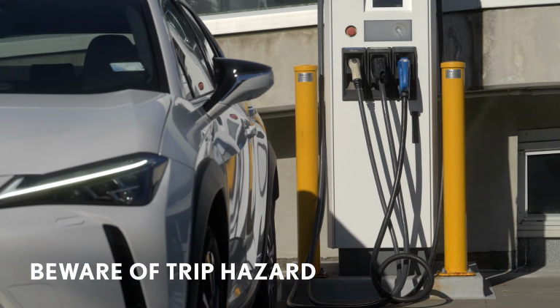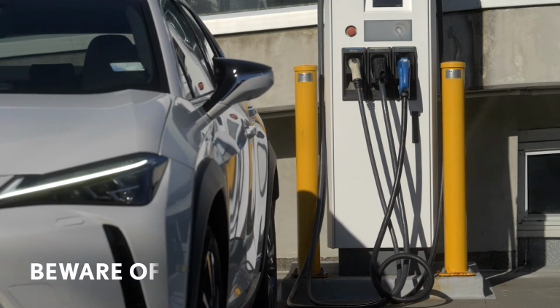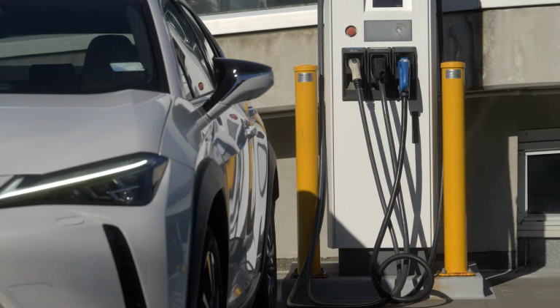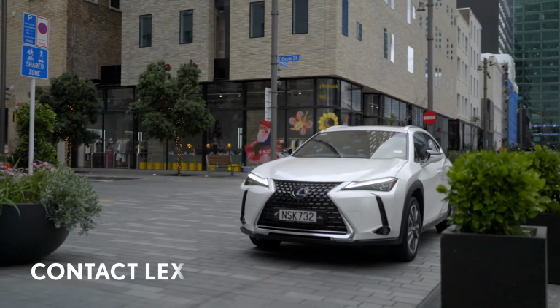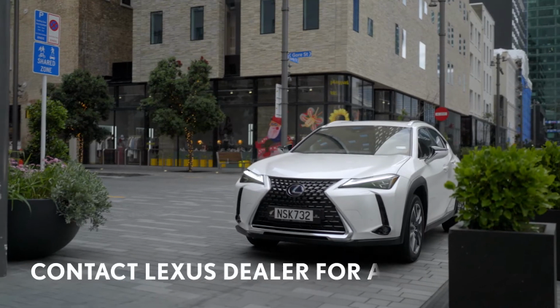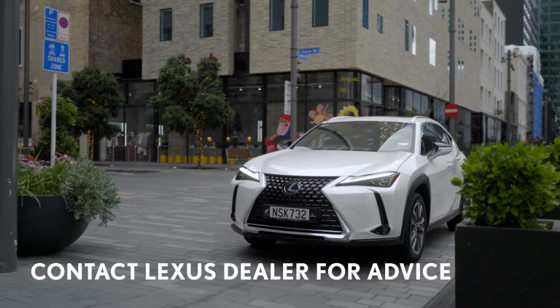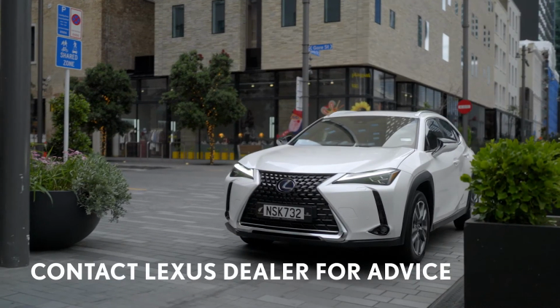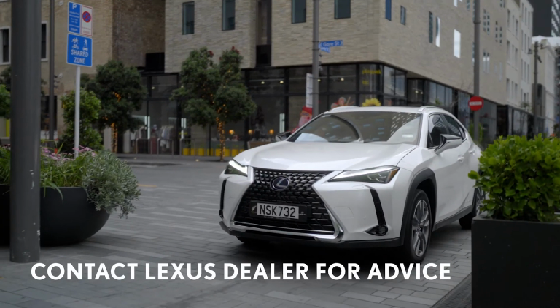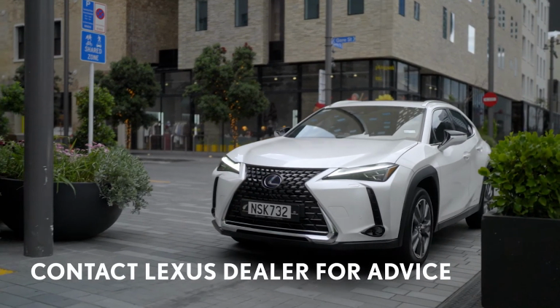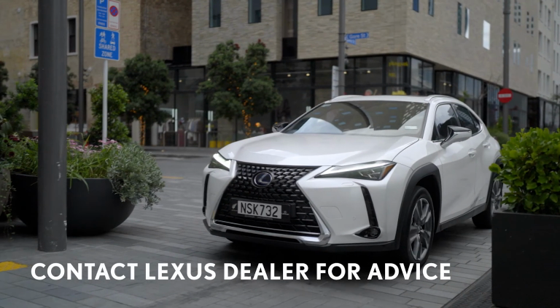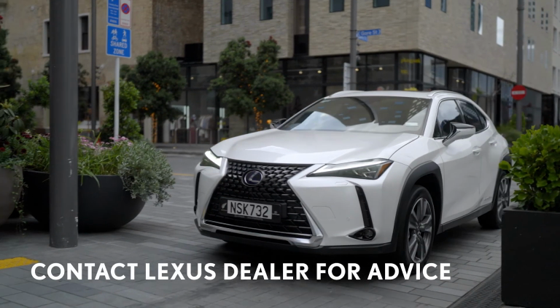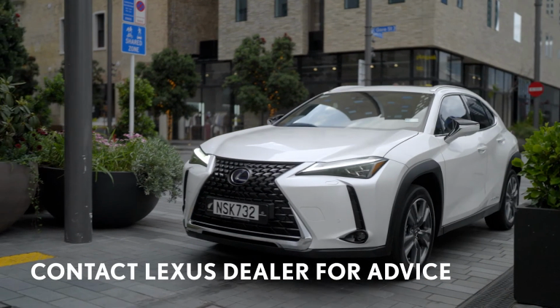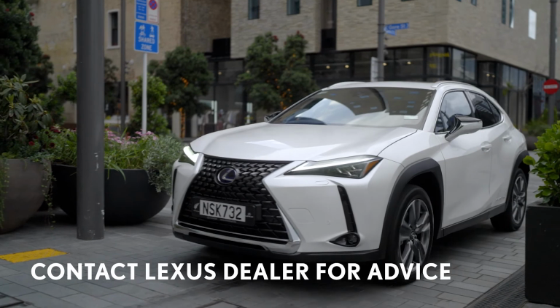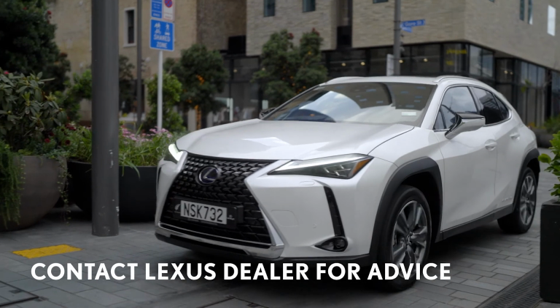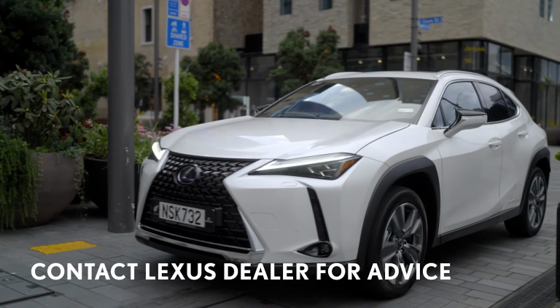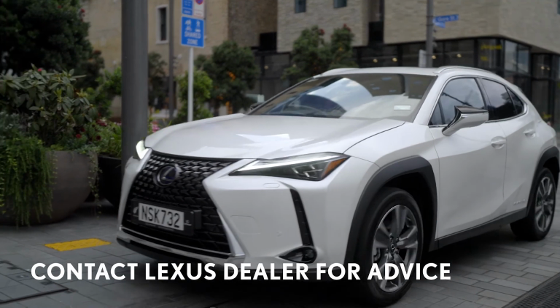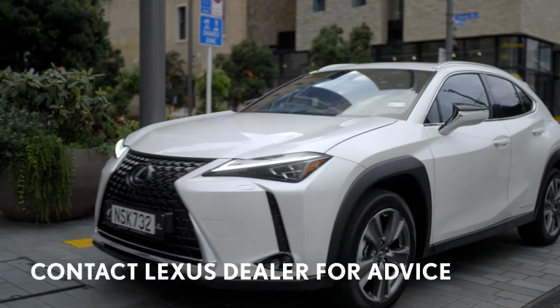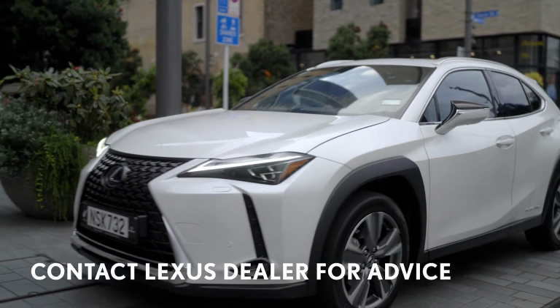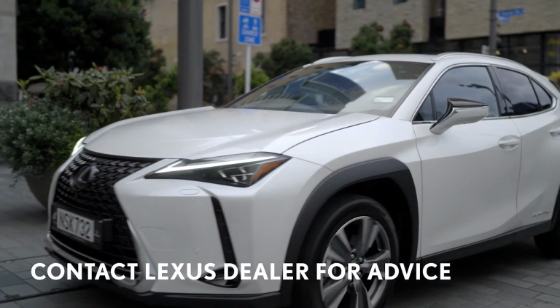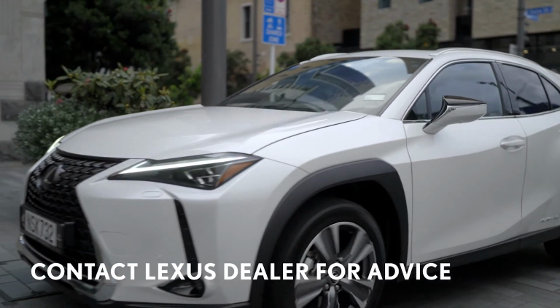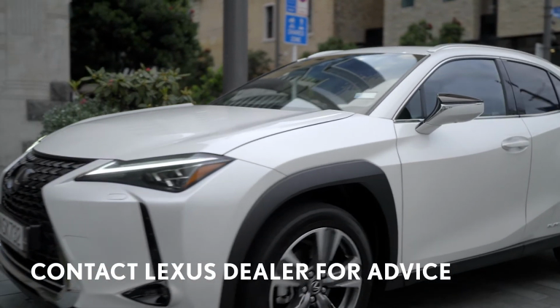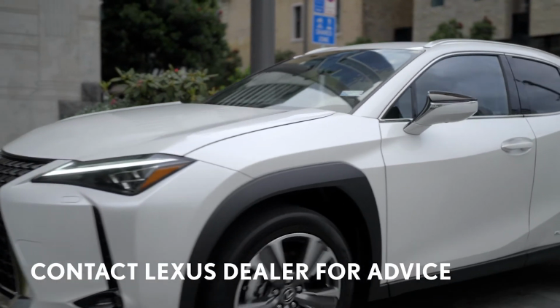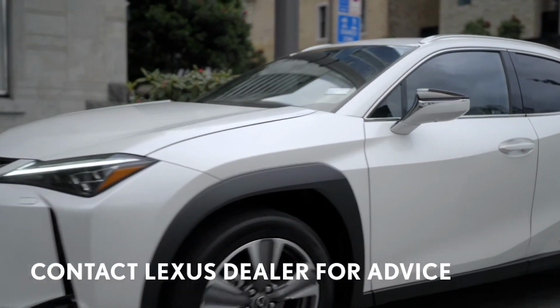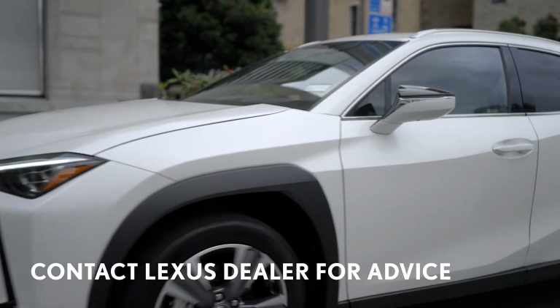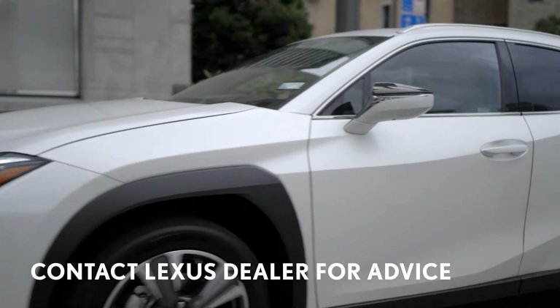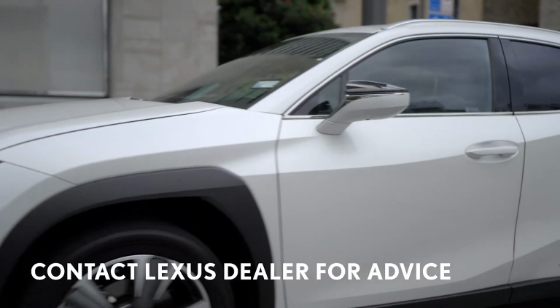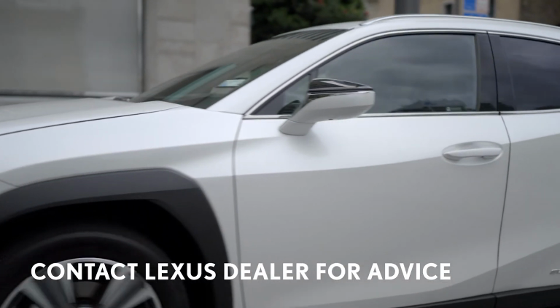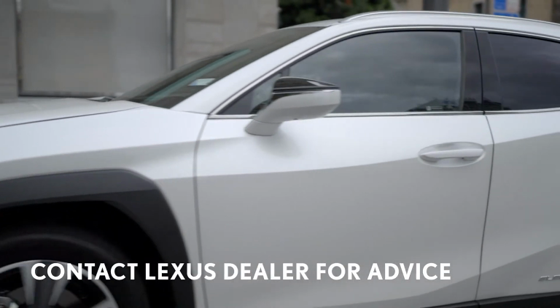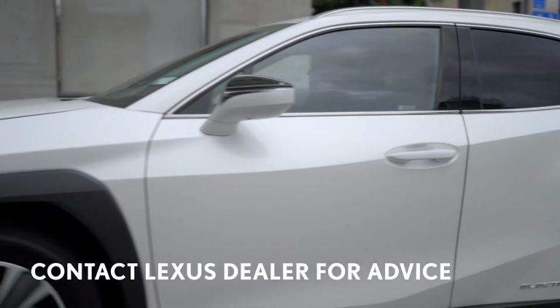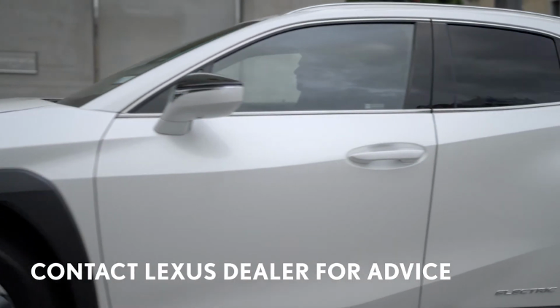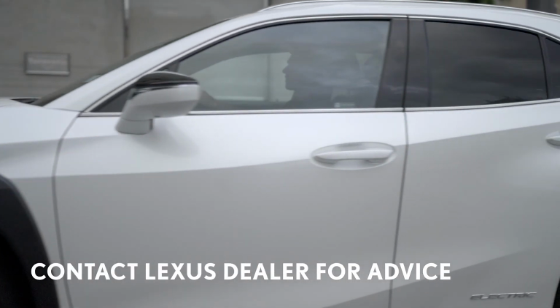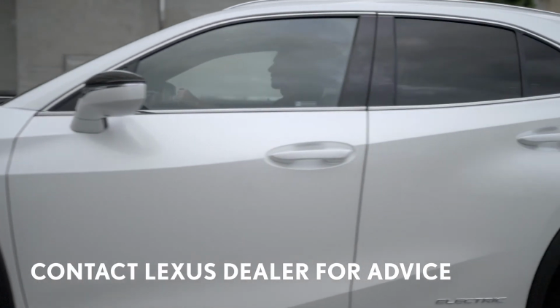If the charger does become damaged in any way, contact your Lexus dealer for advice and never try to repair it yourself.